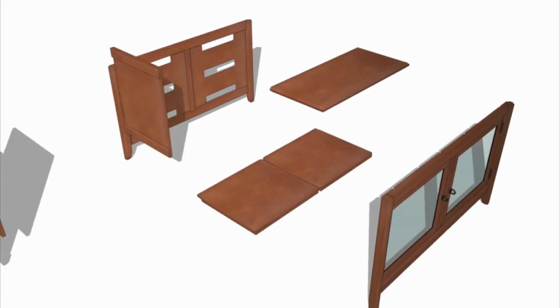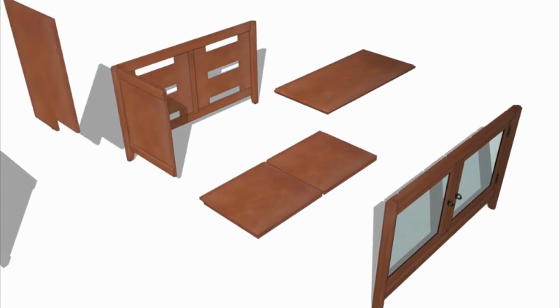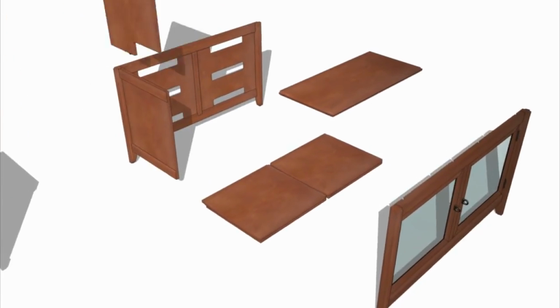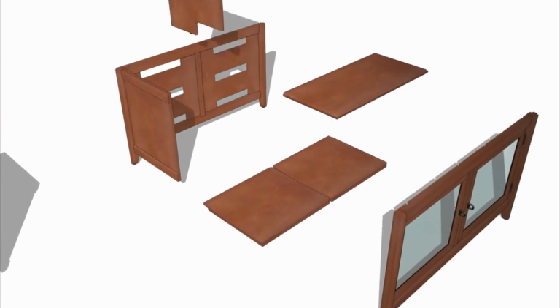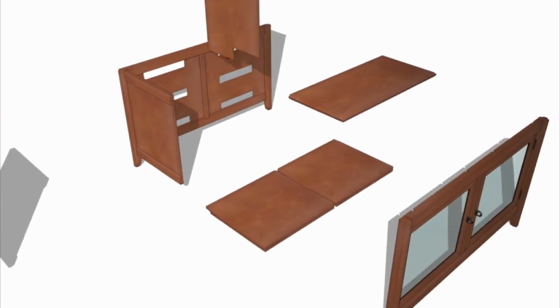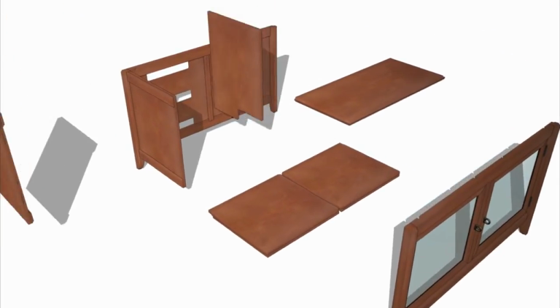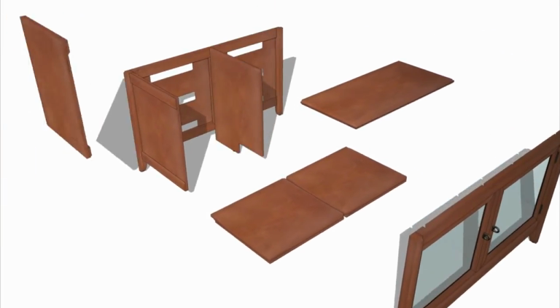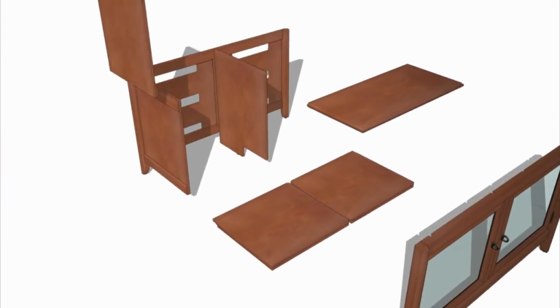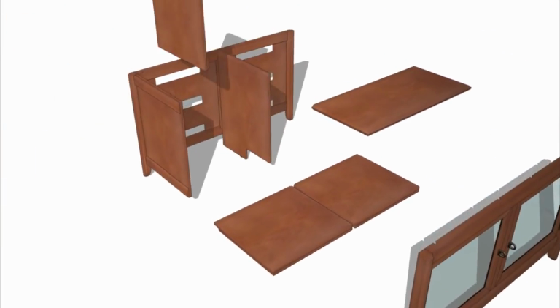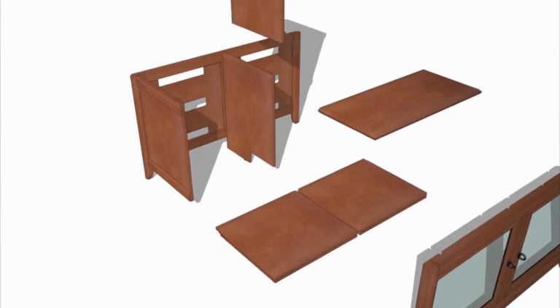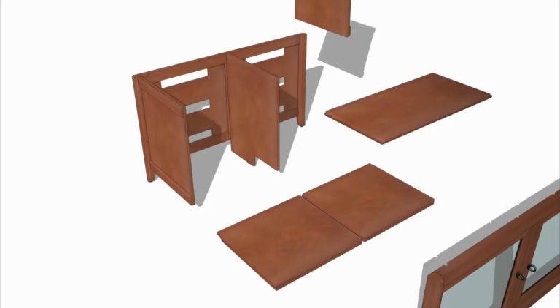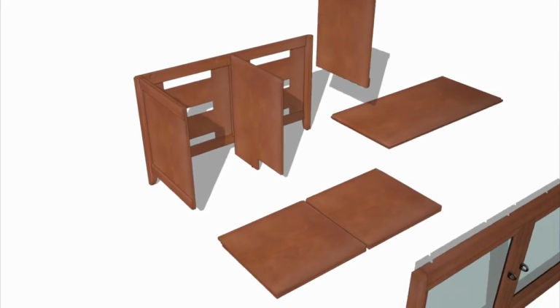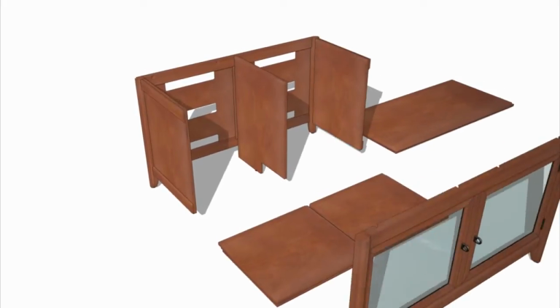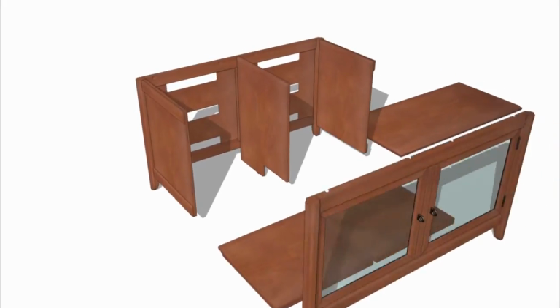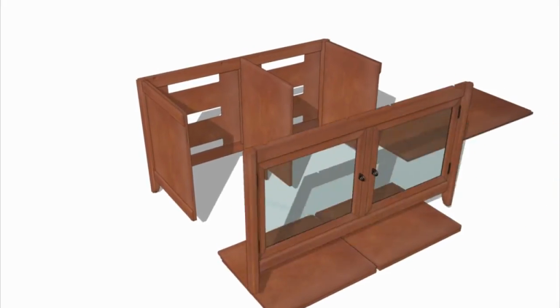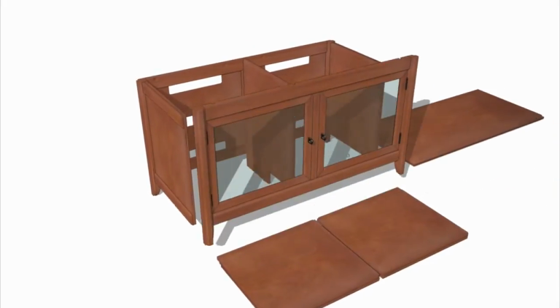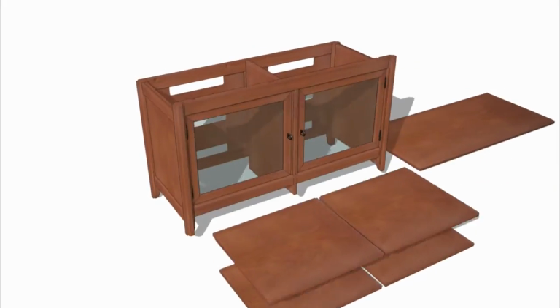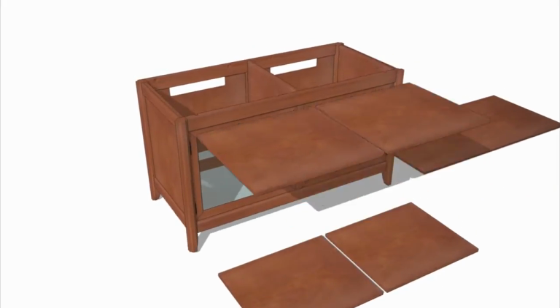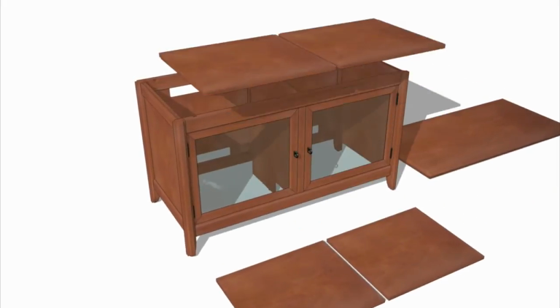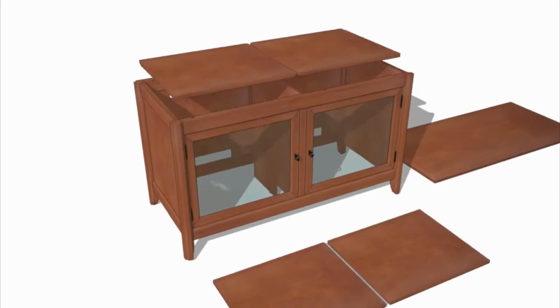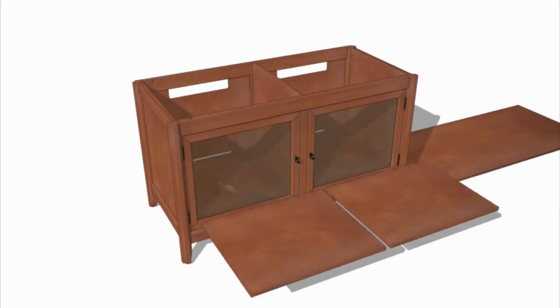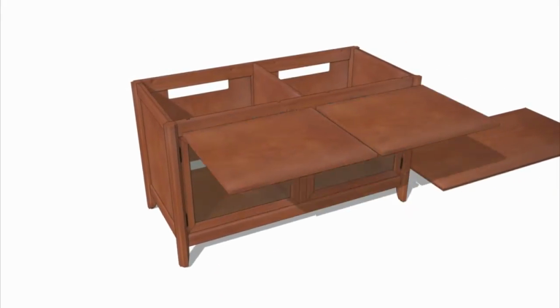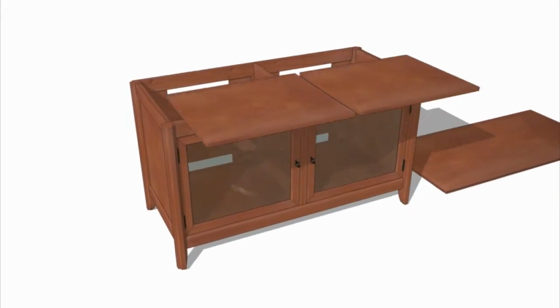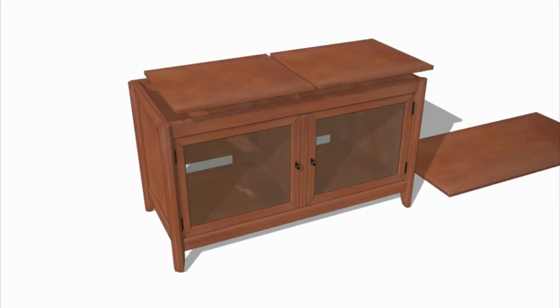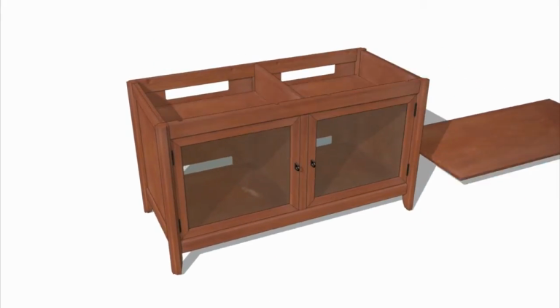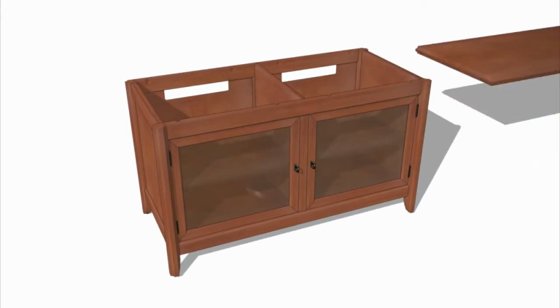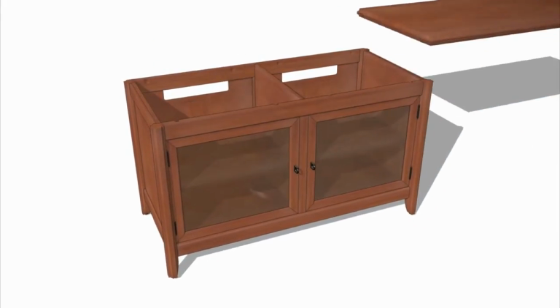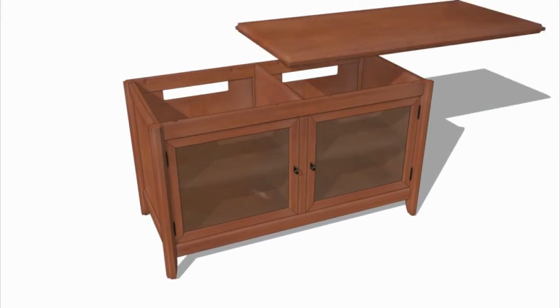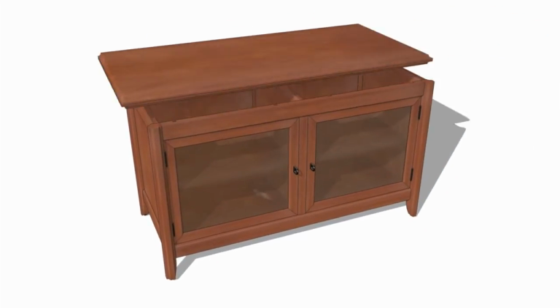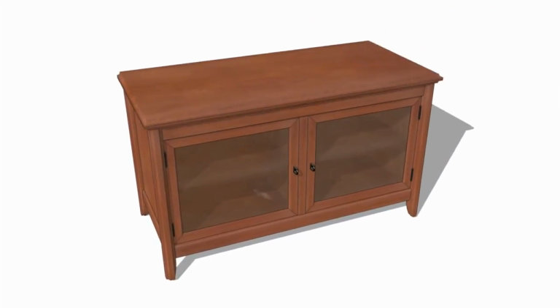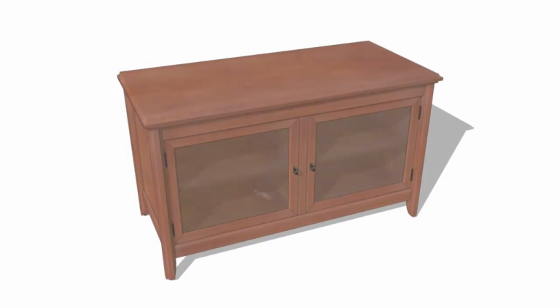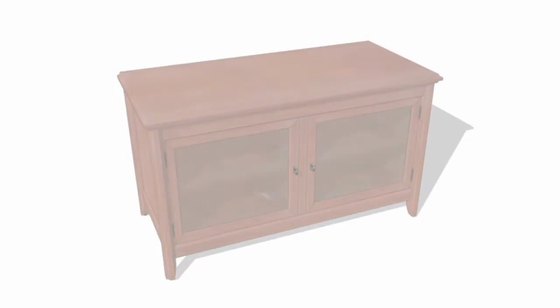Techcraft has made owning and assembling beautiful, functional pieces of furniture easy.